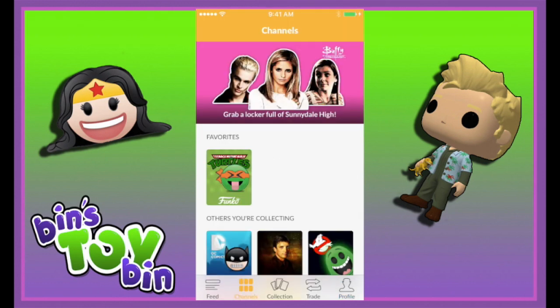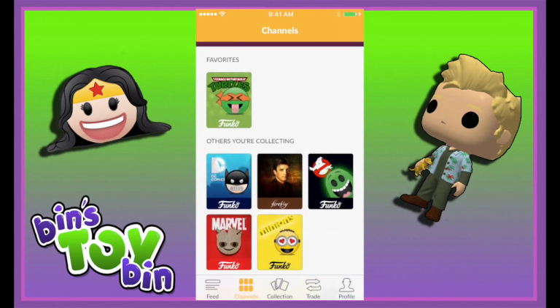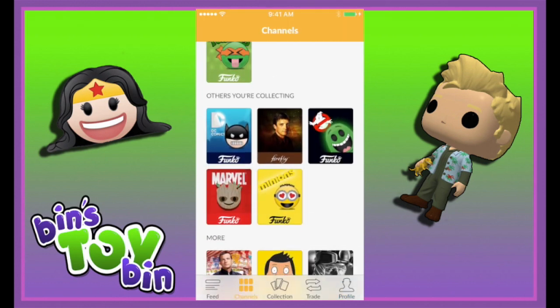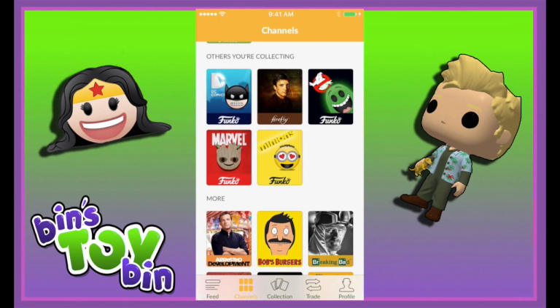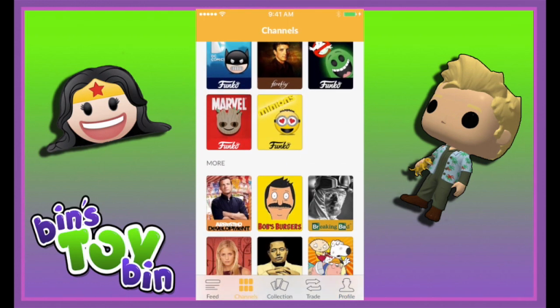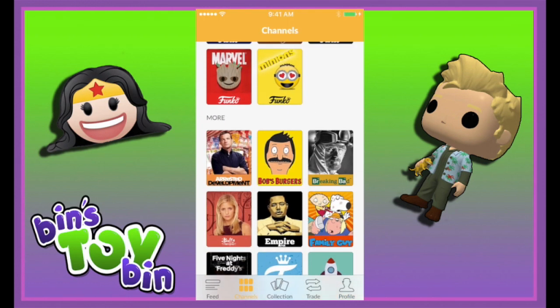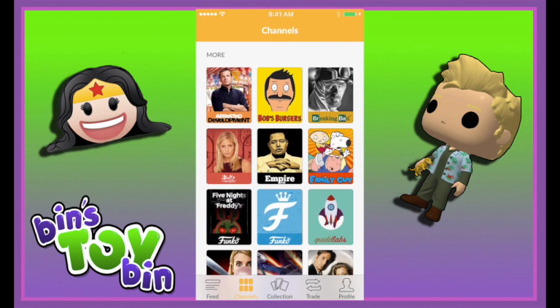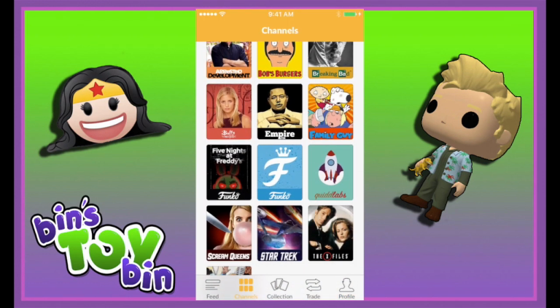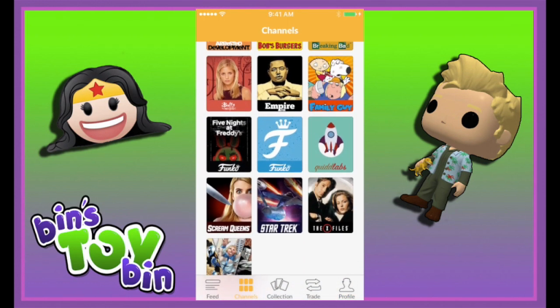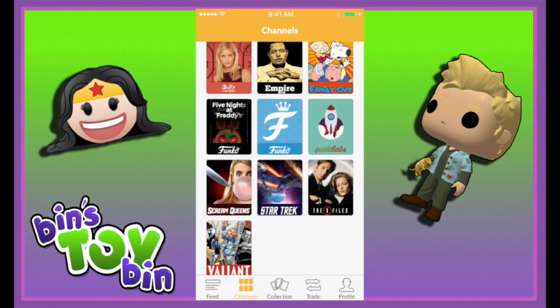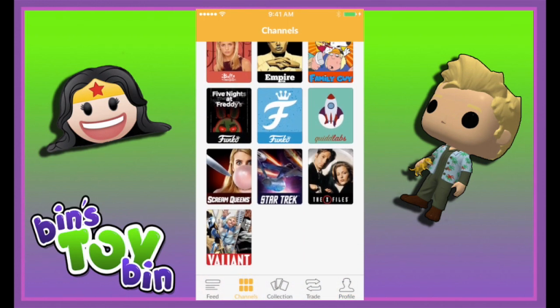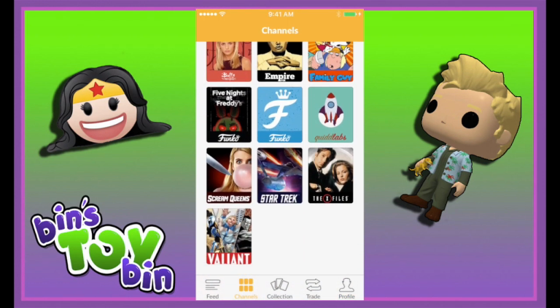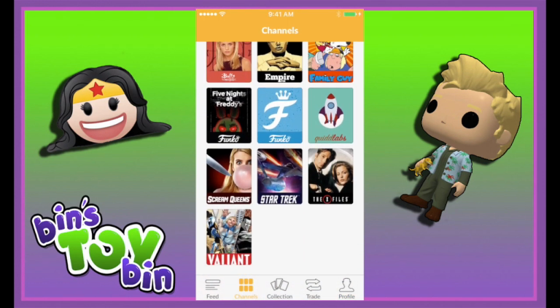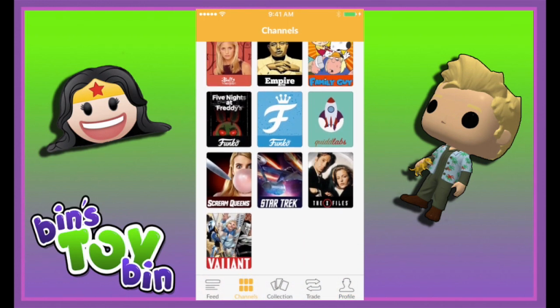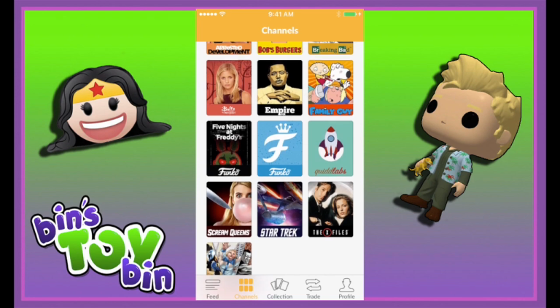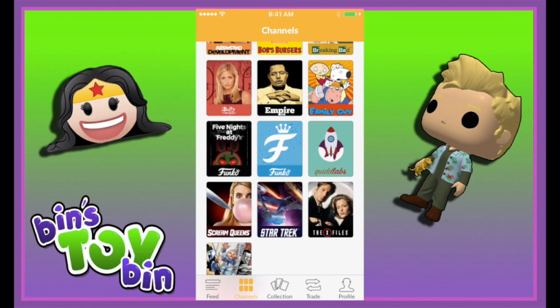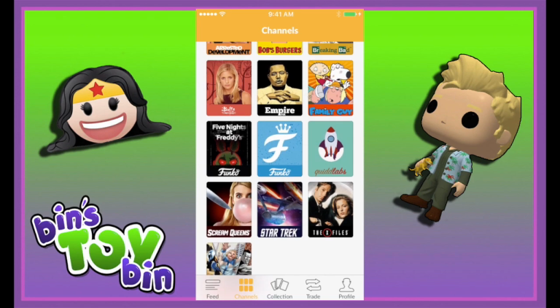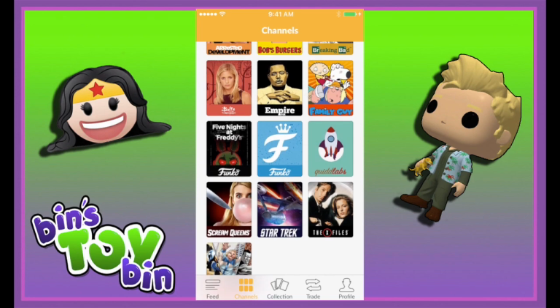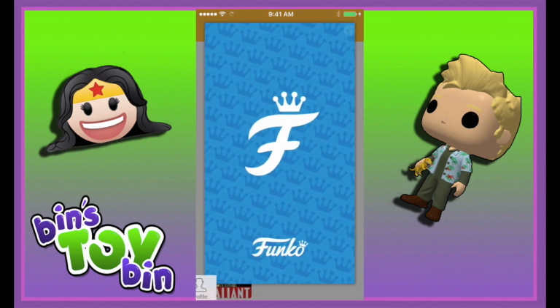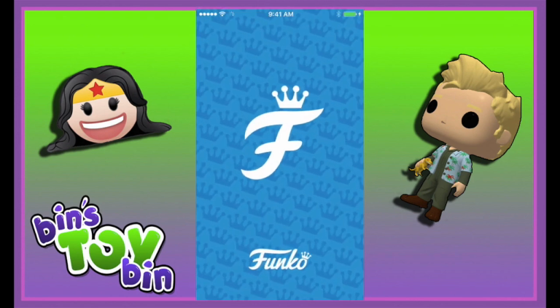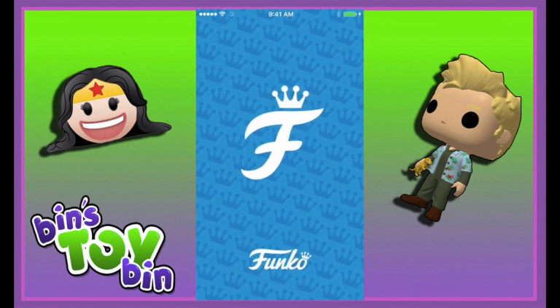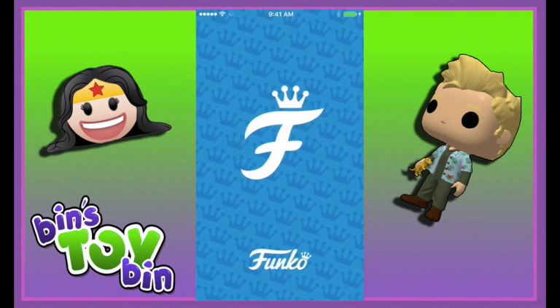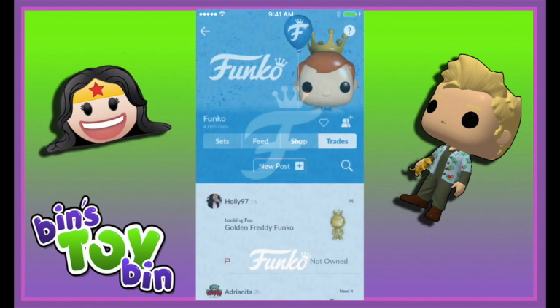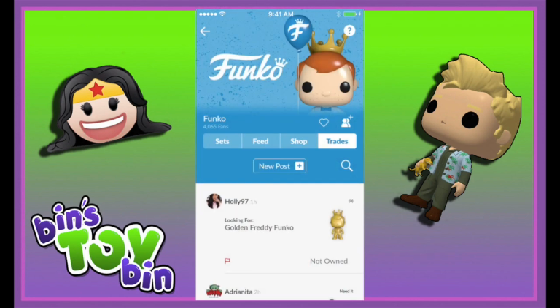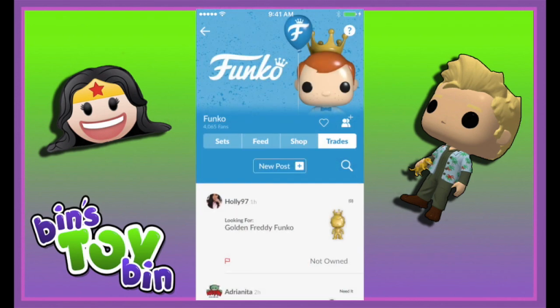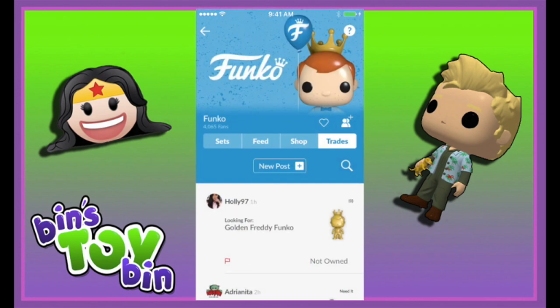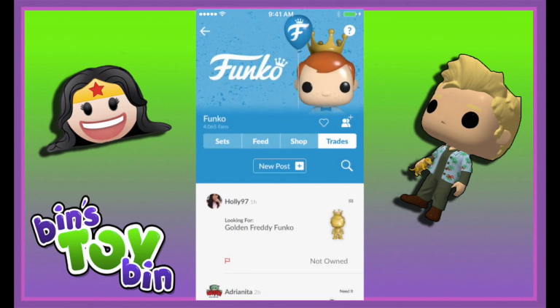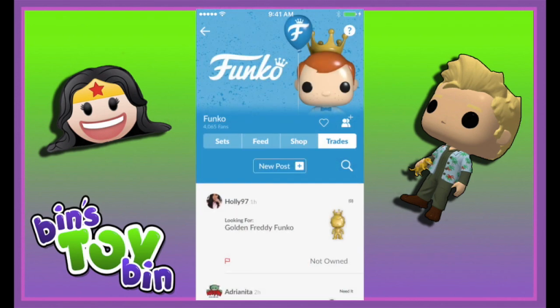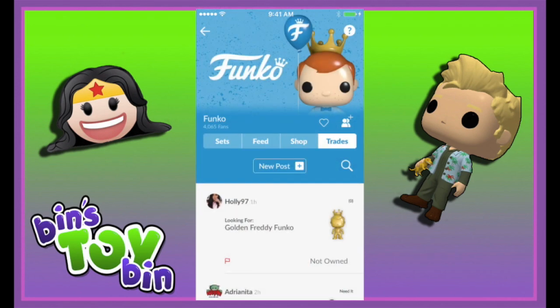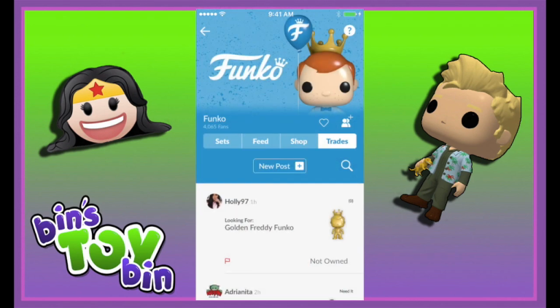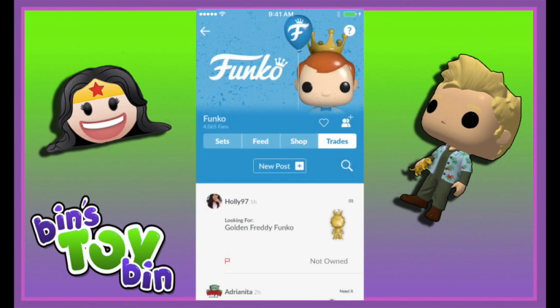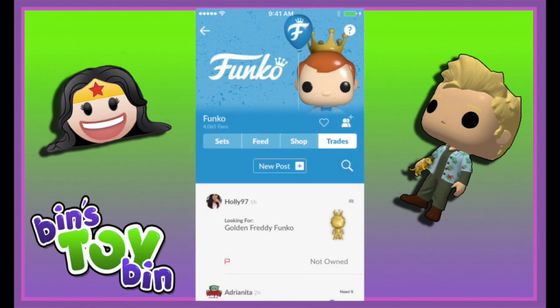We have to thank Quid for sponsoring this video. And like I said earlier, you can follow us on Quid at Bin's Toy Bin. We'll see you next time, everybody. Bye!